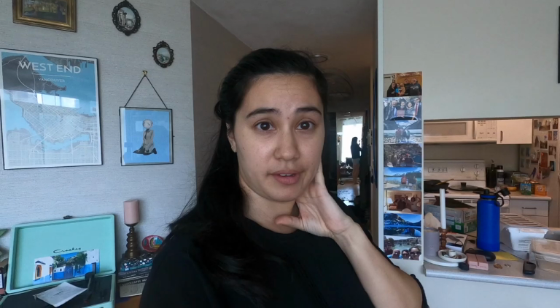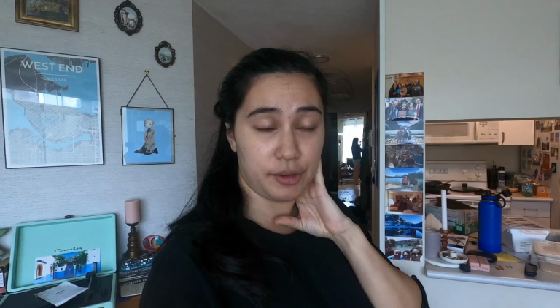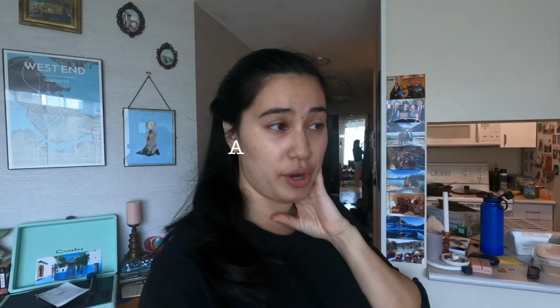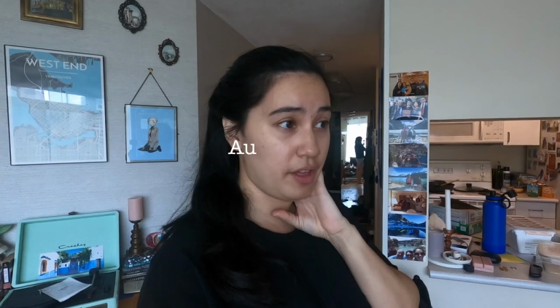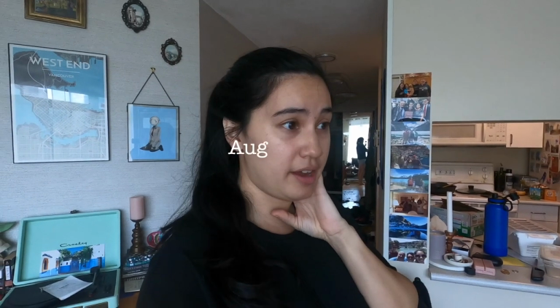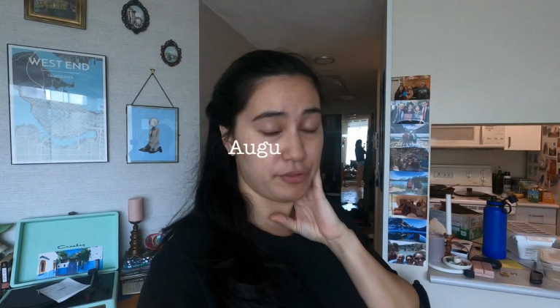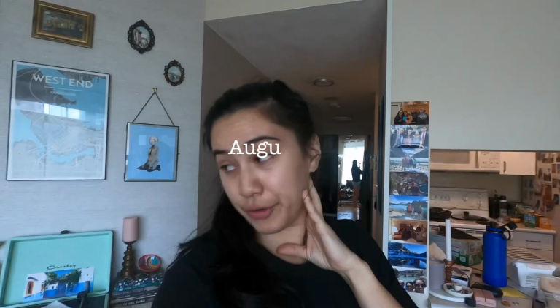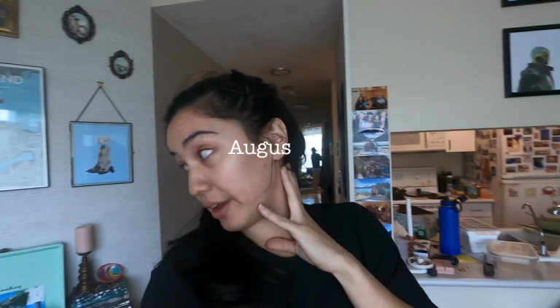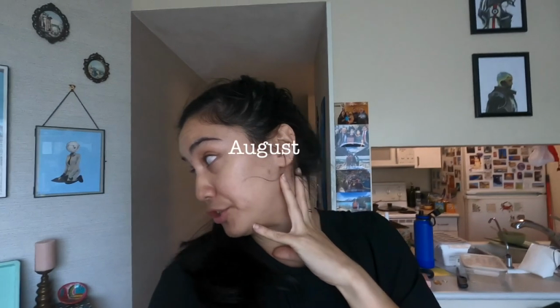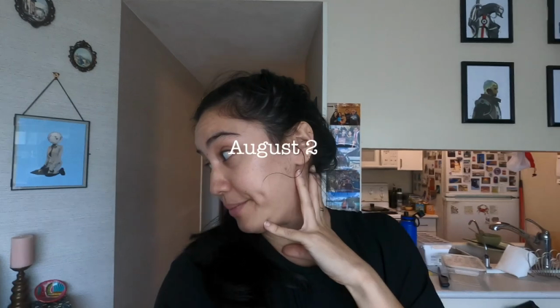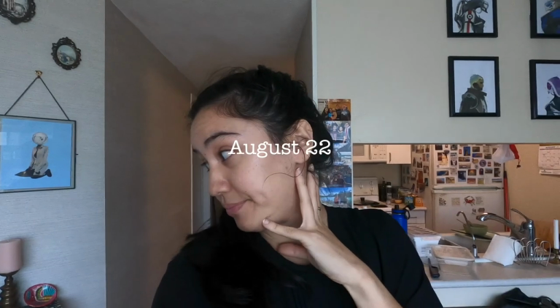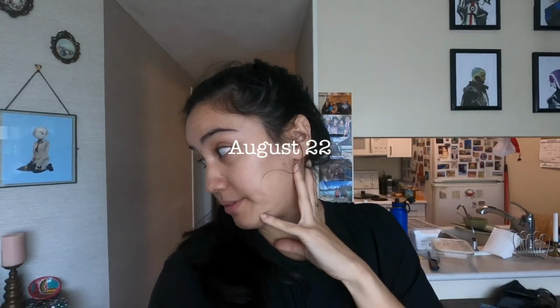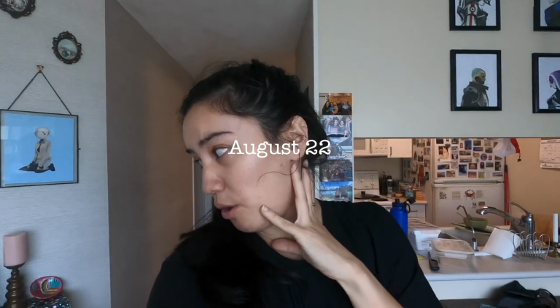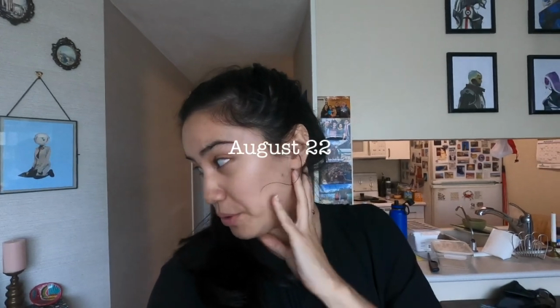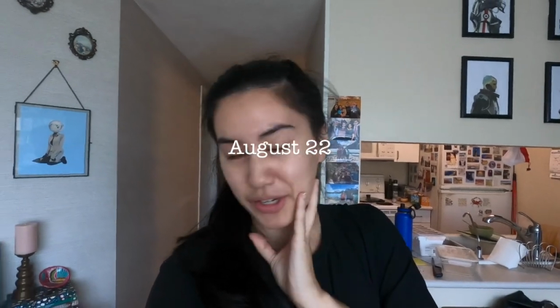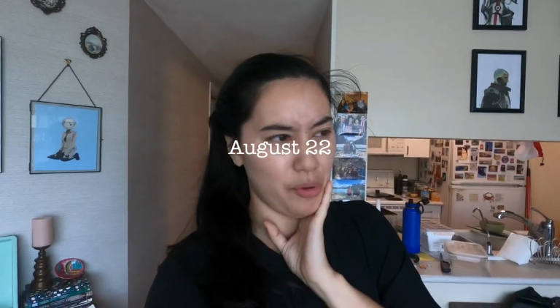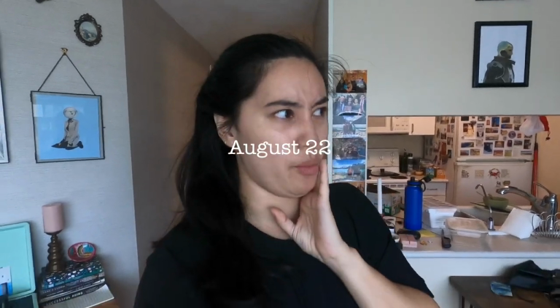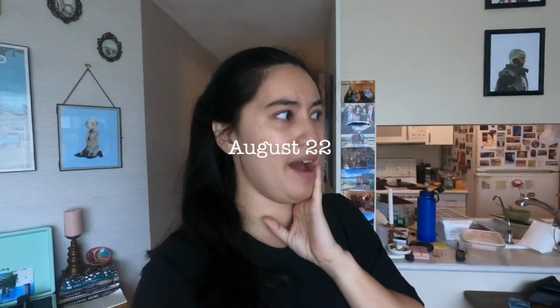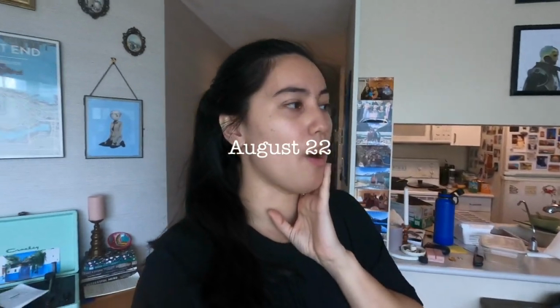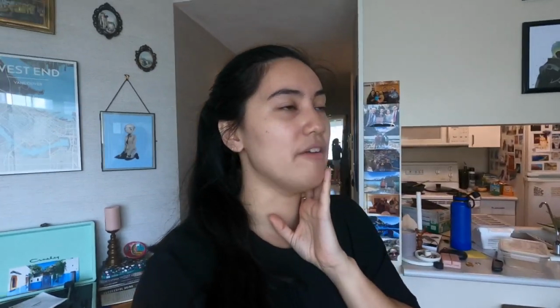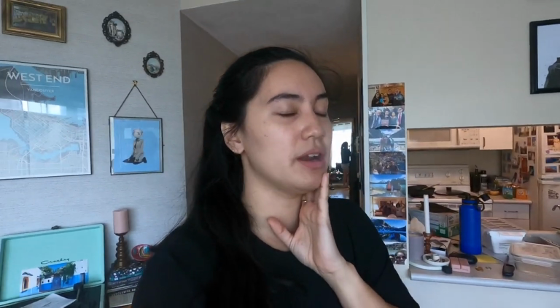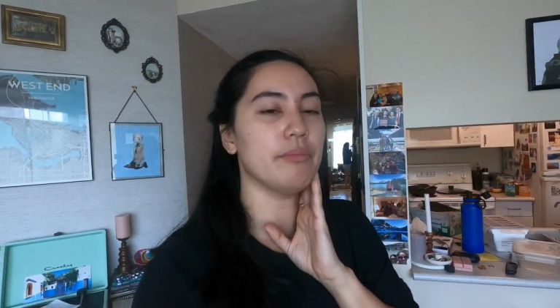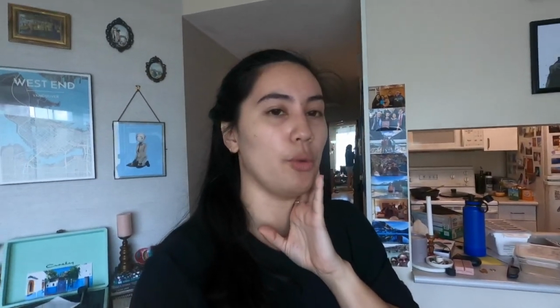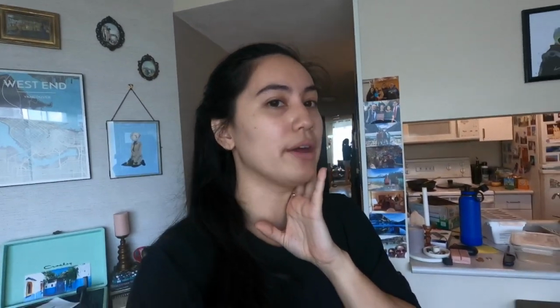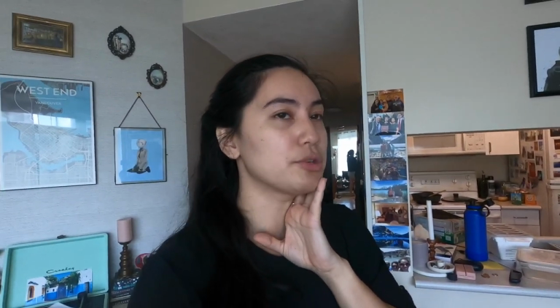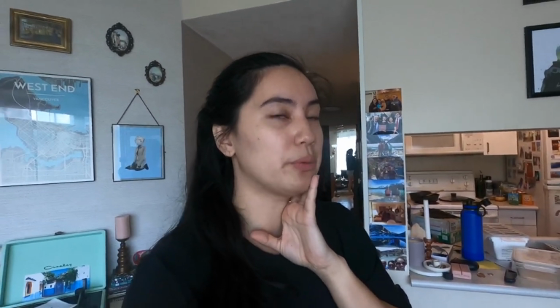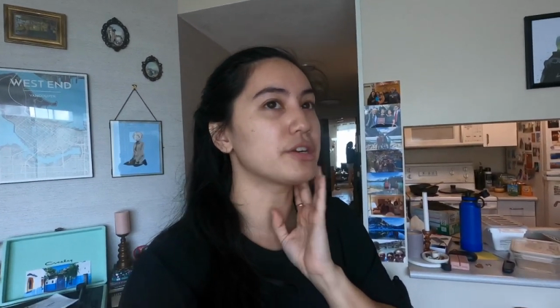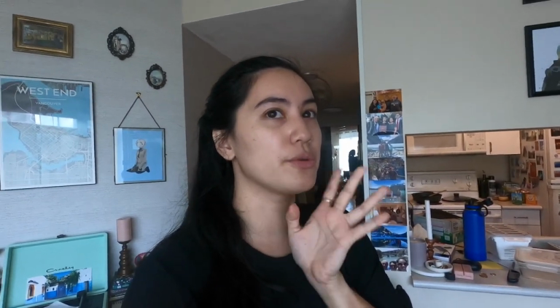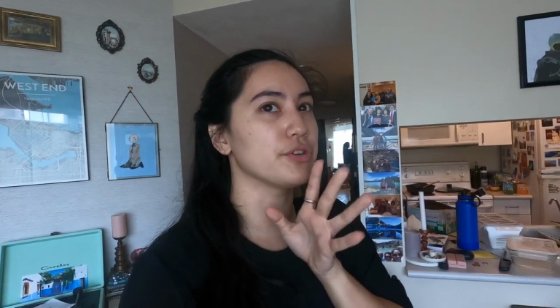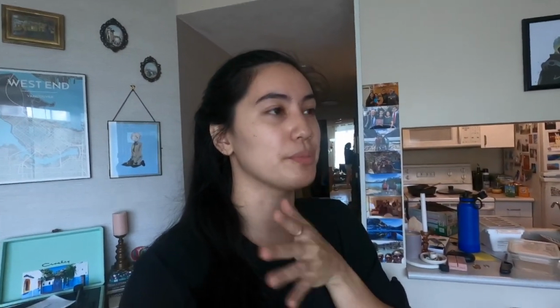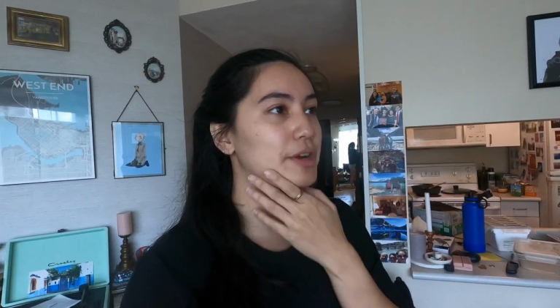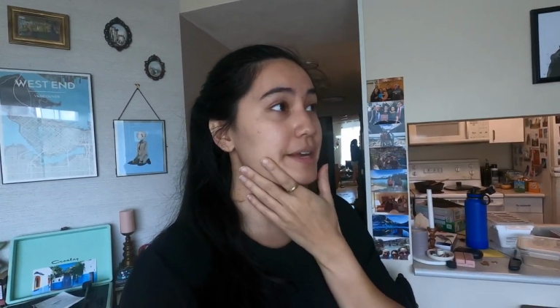Good morning vlog. Afternoon, actually. Oh no, it's still morning. Wow. I've been up for a while doing work, so it feels a little bit crazy.